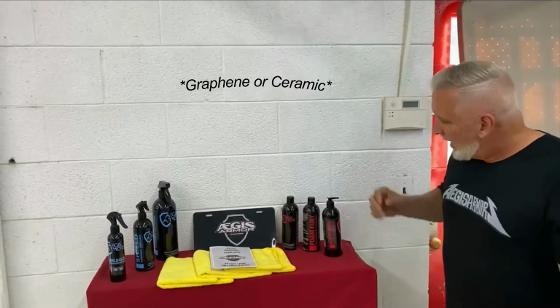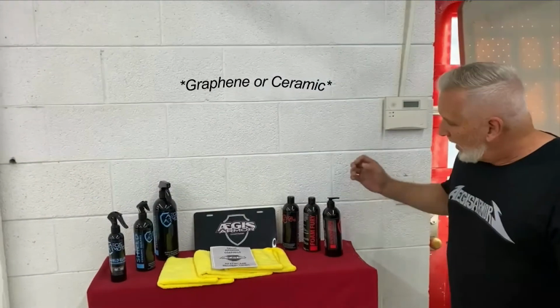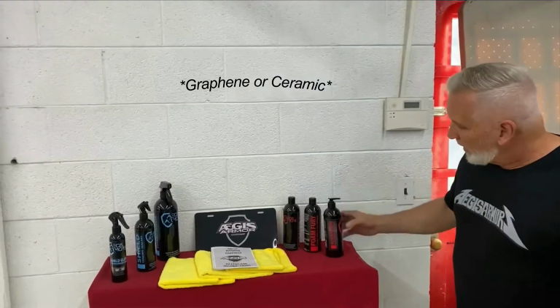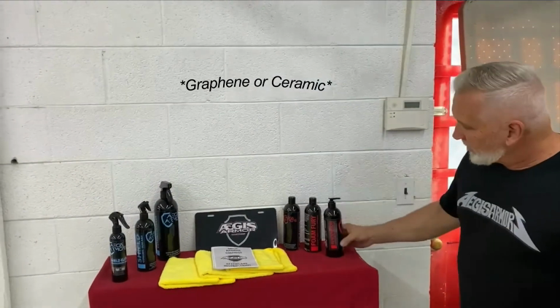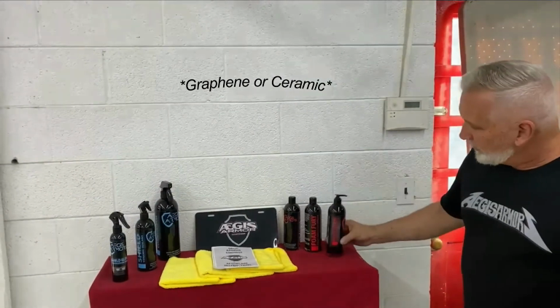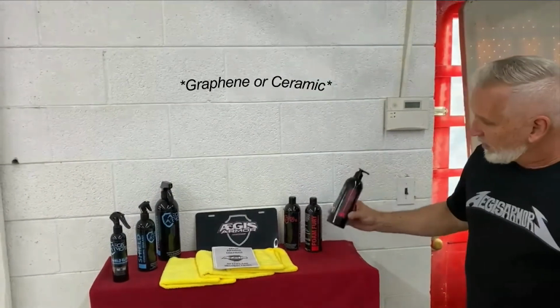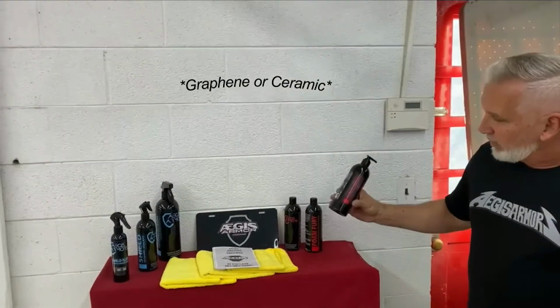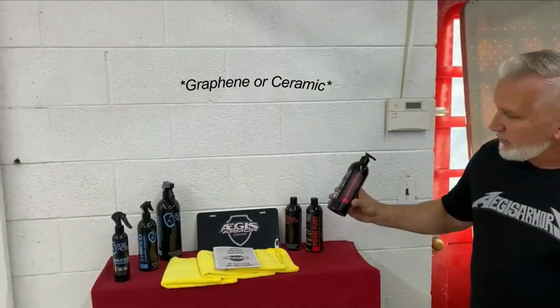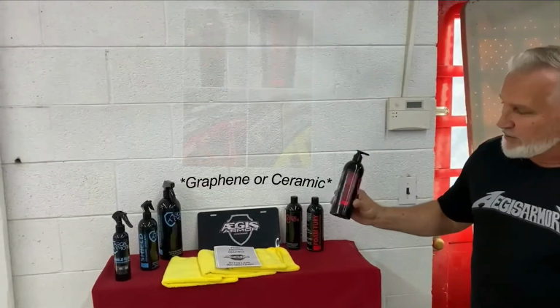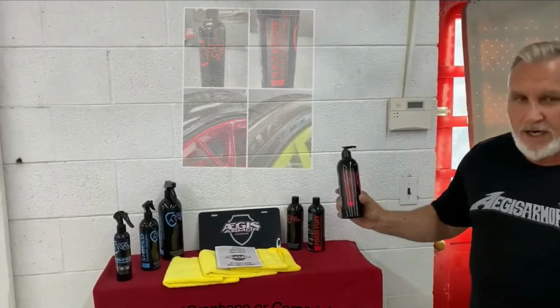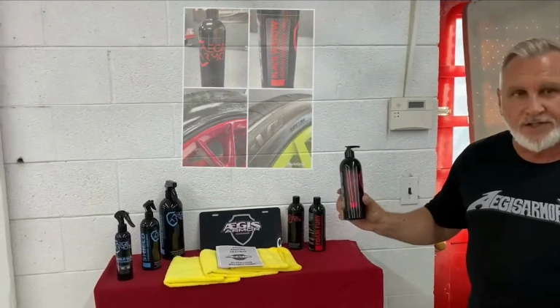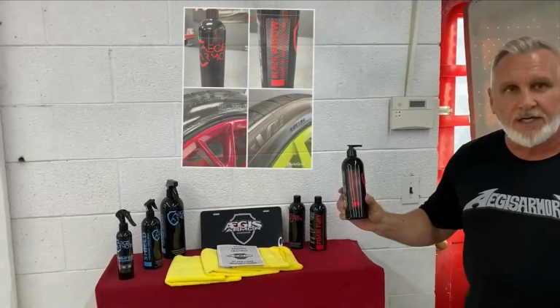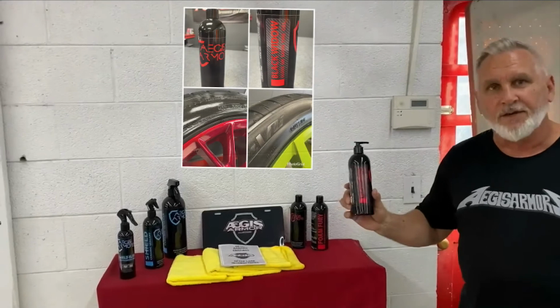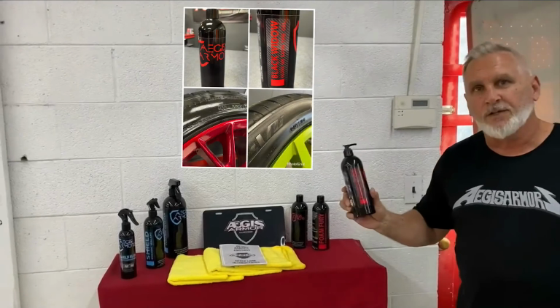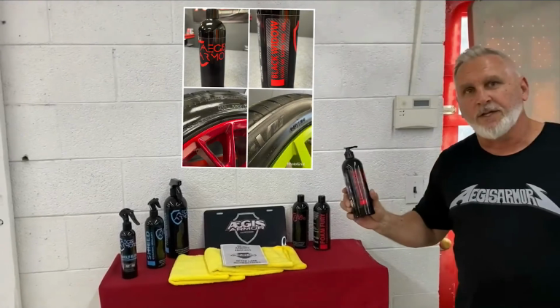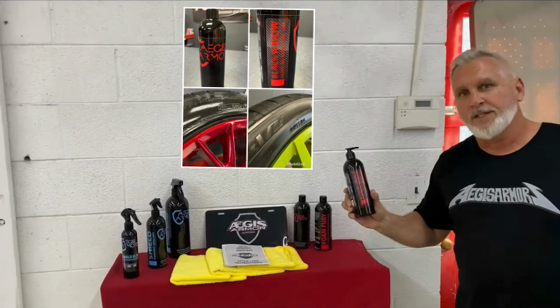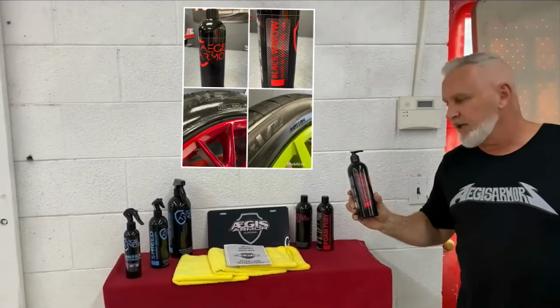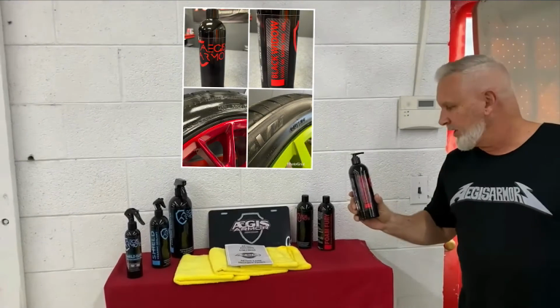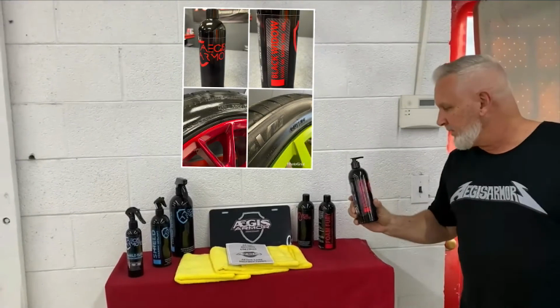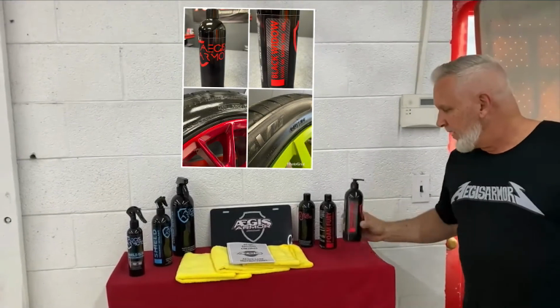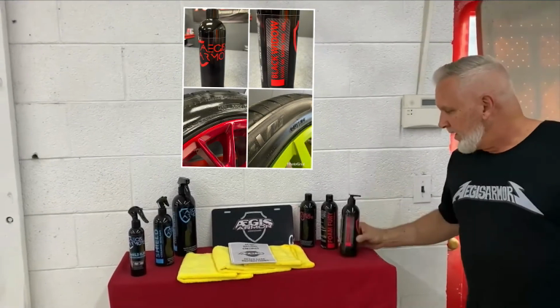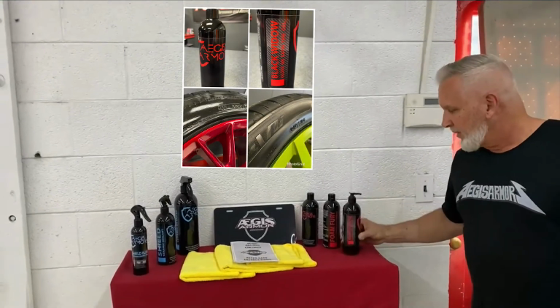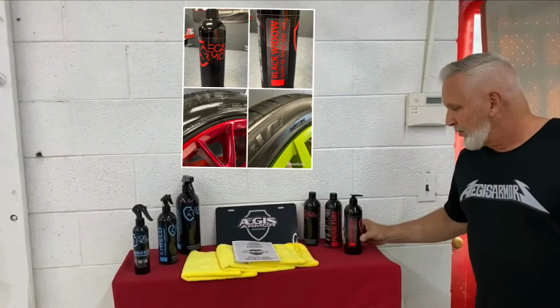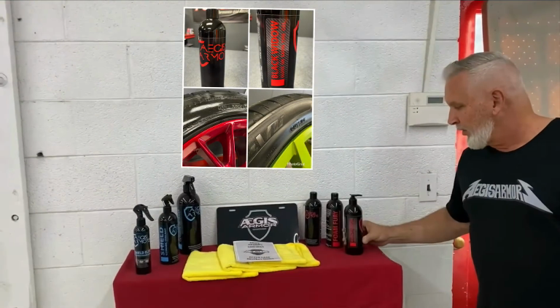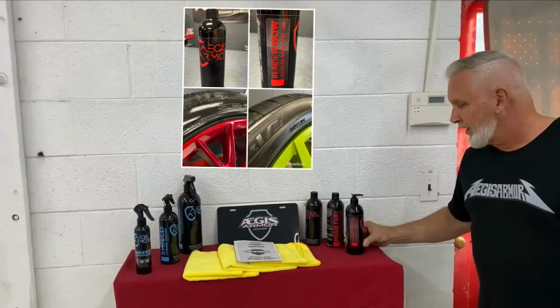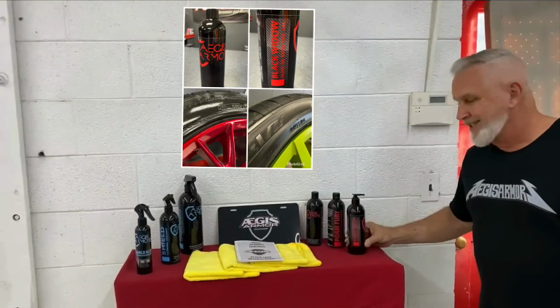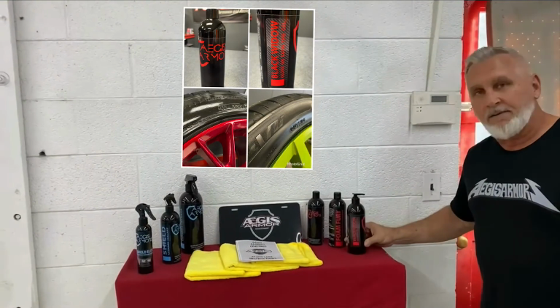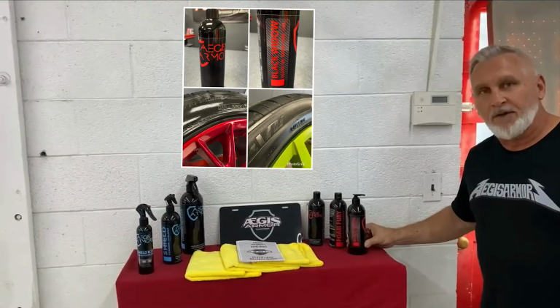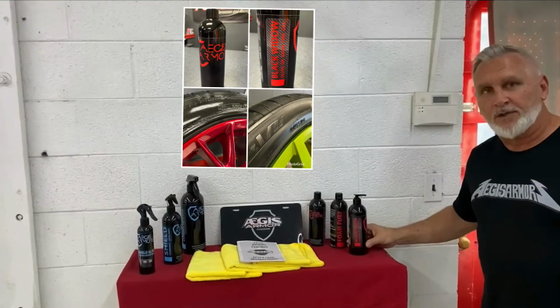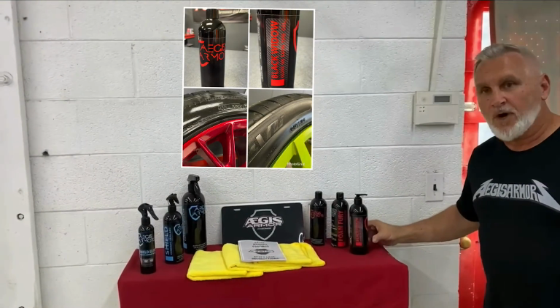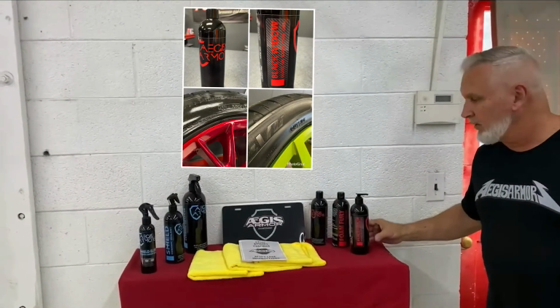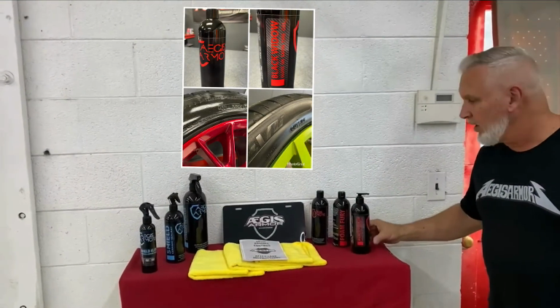We also used our Black Widow Tire Shine — it's a no-sling tire gel. It can be put on in a satin finish or a high gloss.